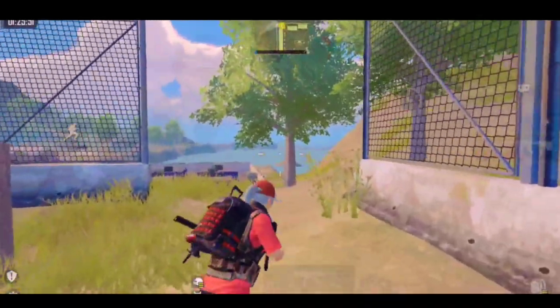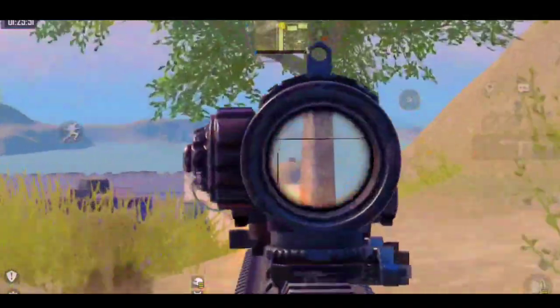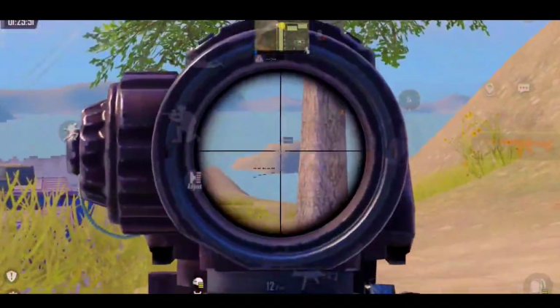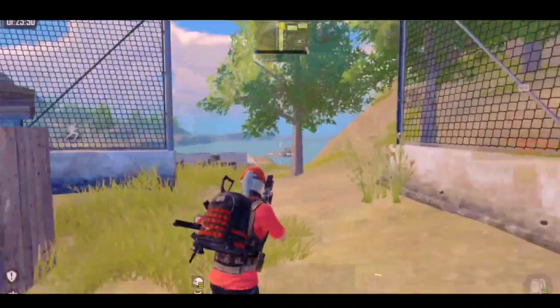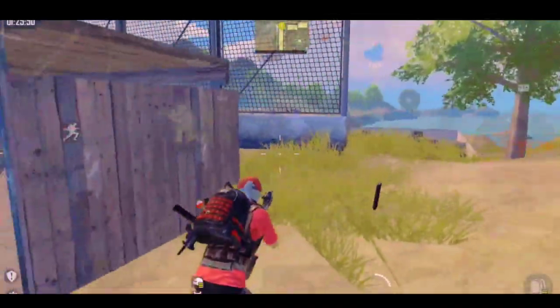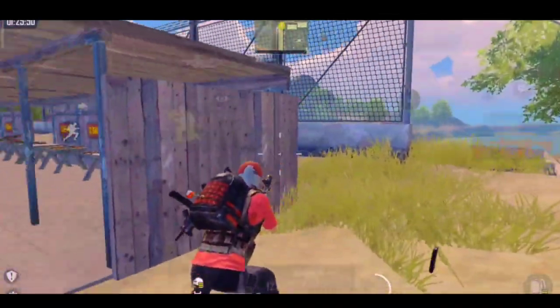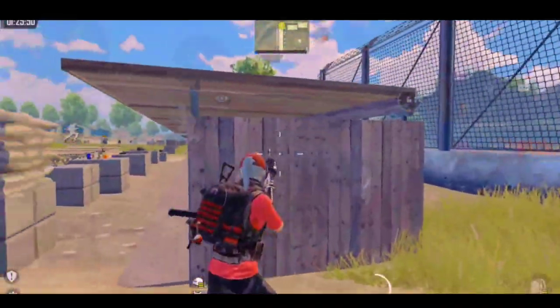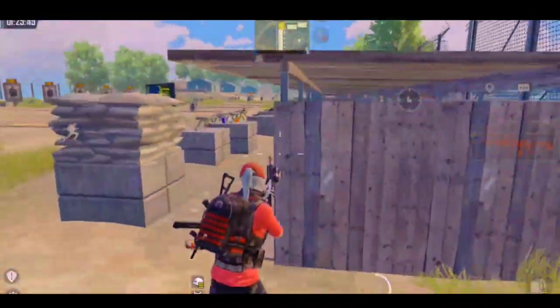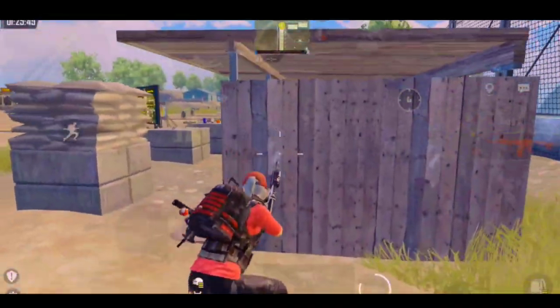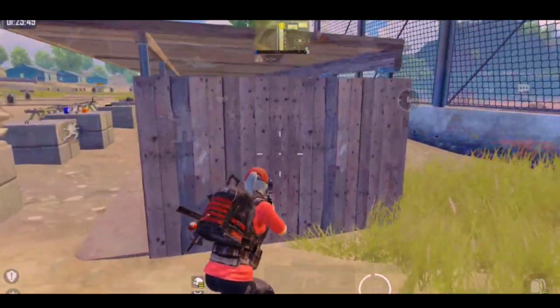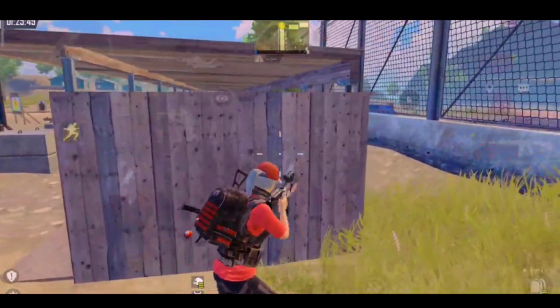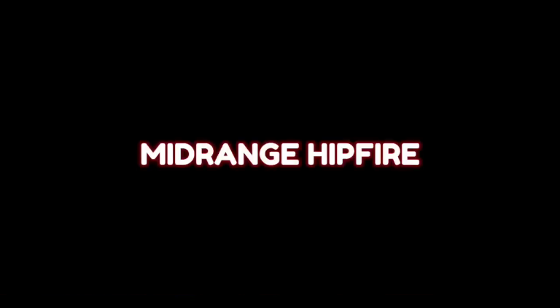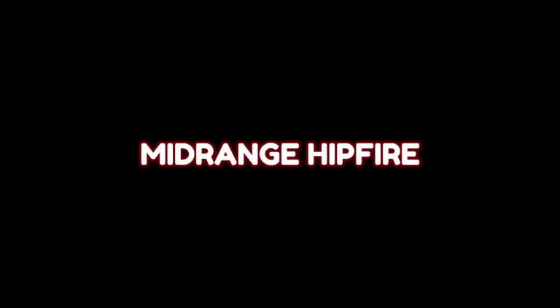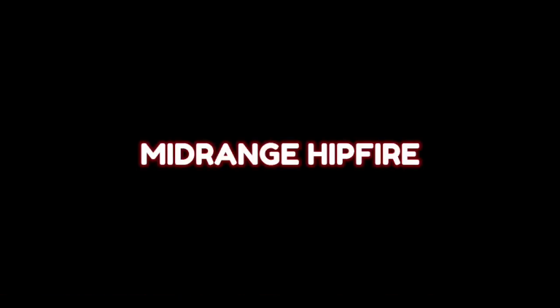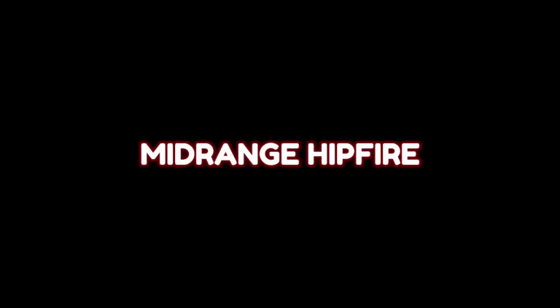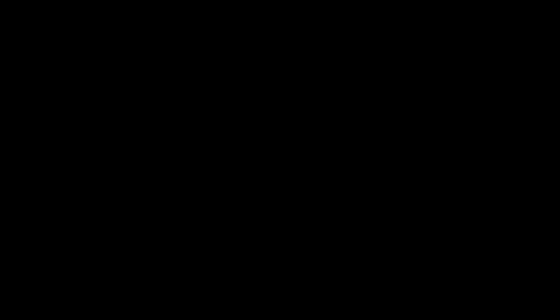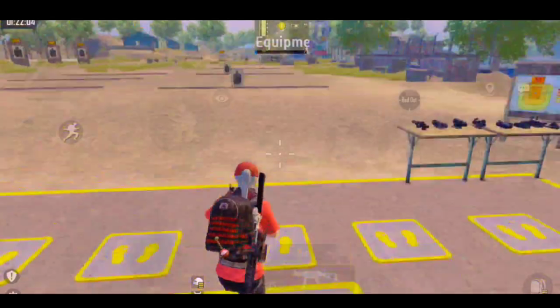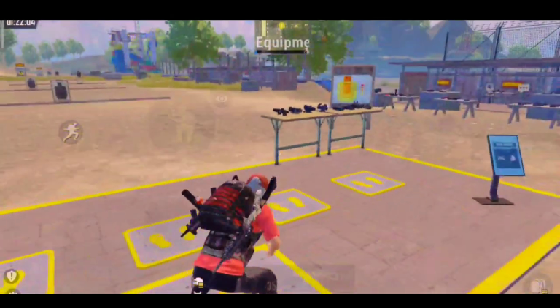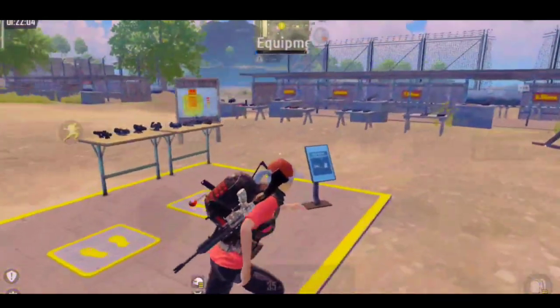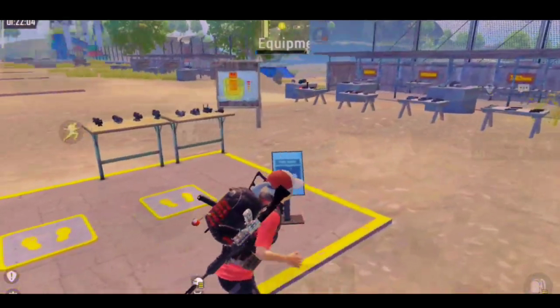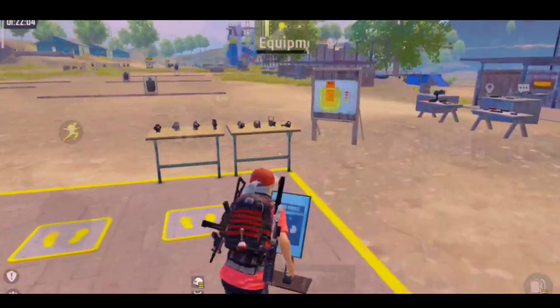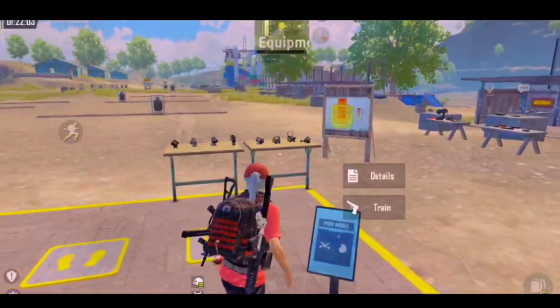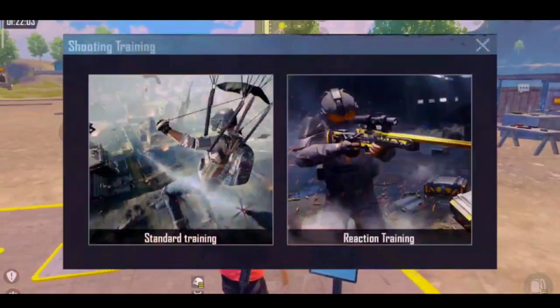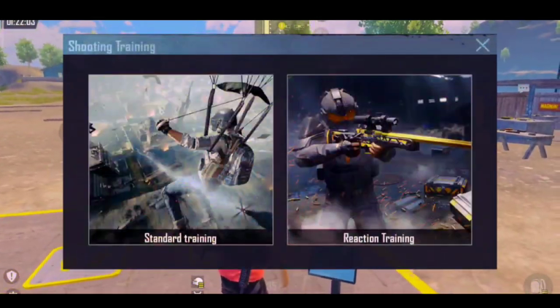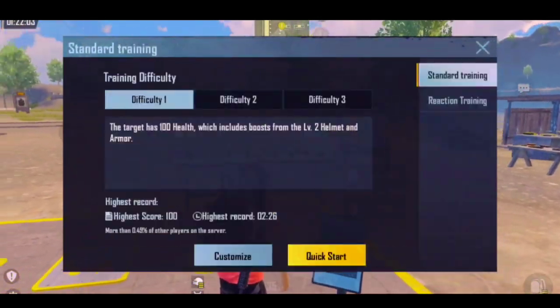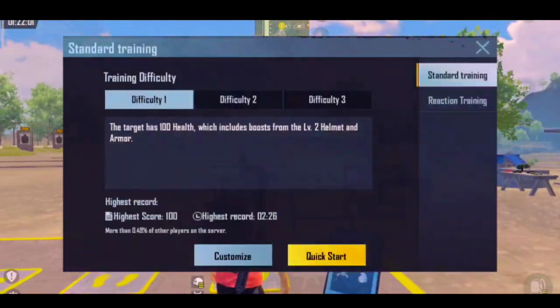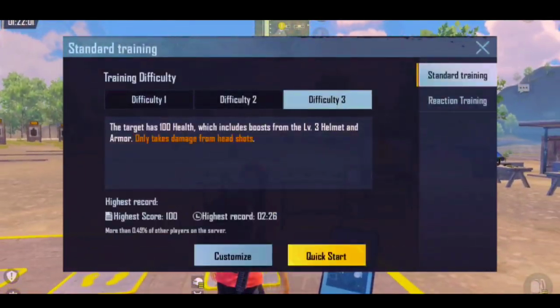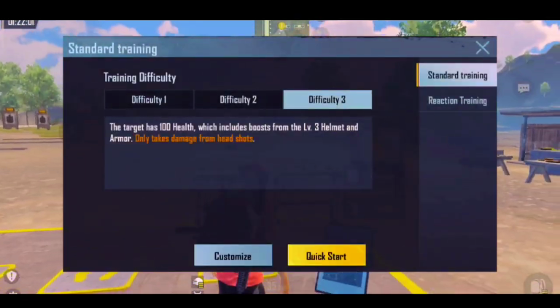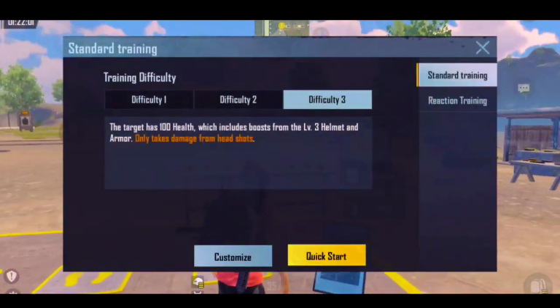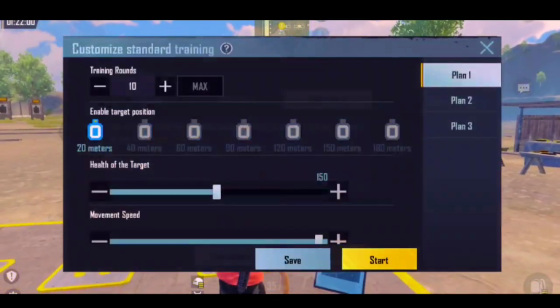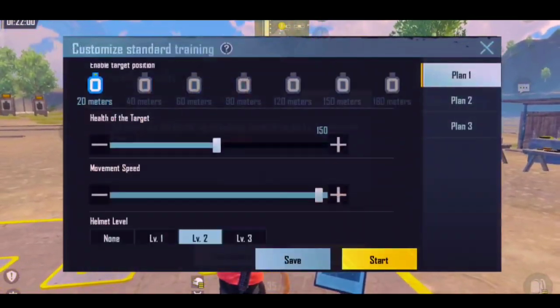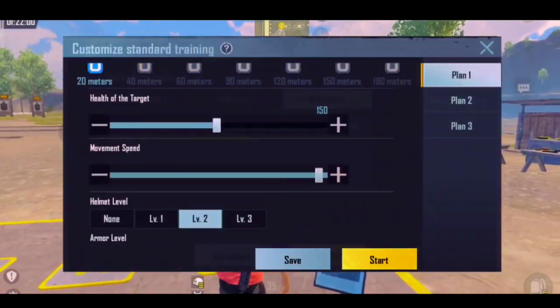Now let's see our point number 1: hipfire midrange. You can practice midrange hipfire here like this.